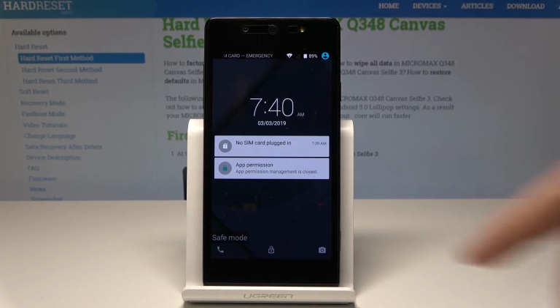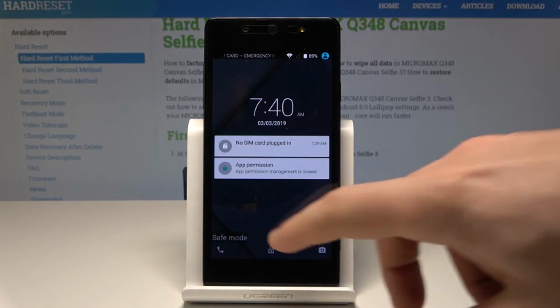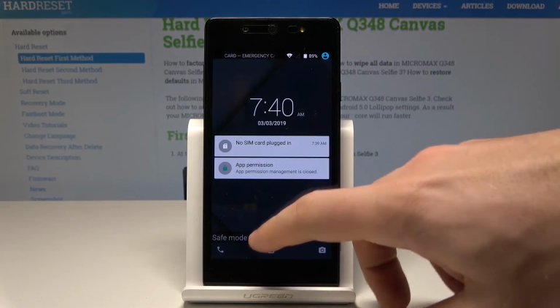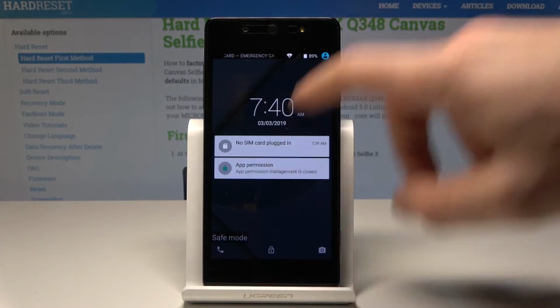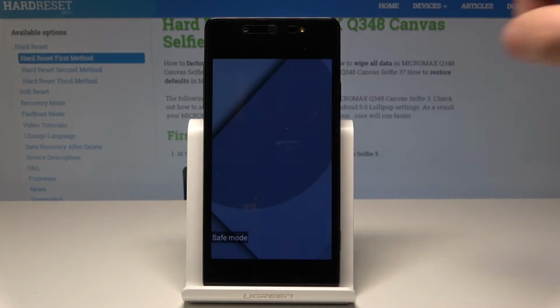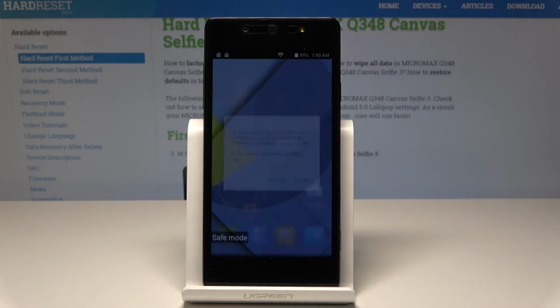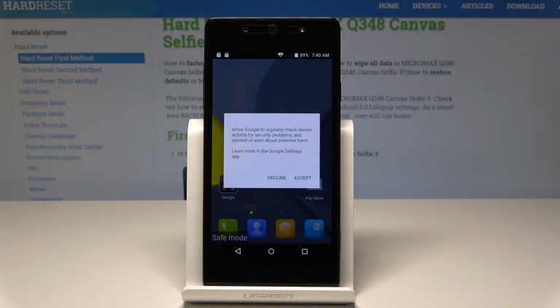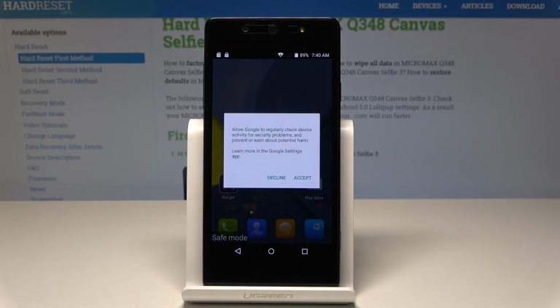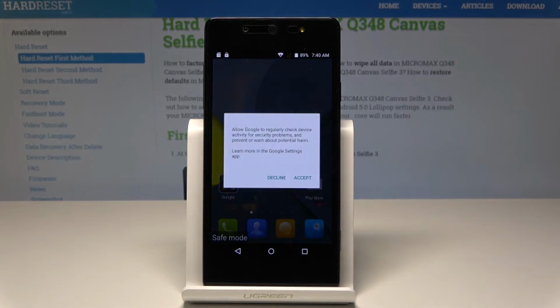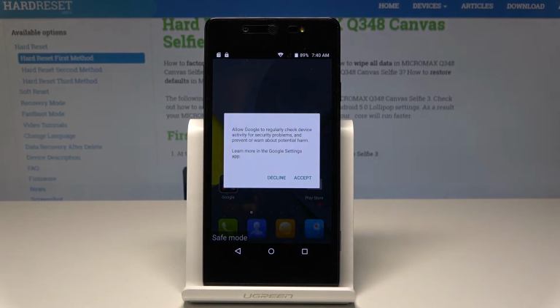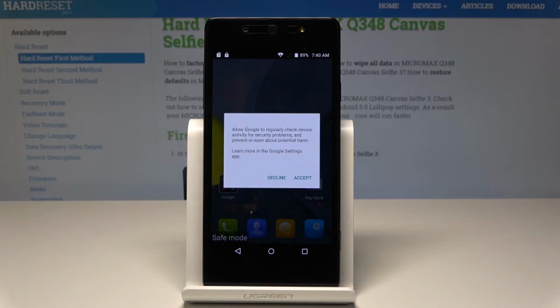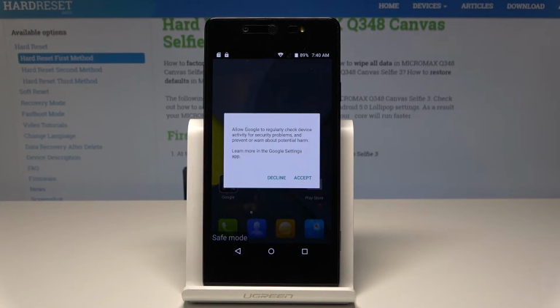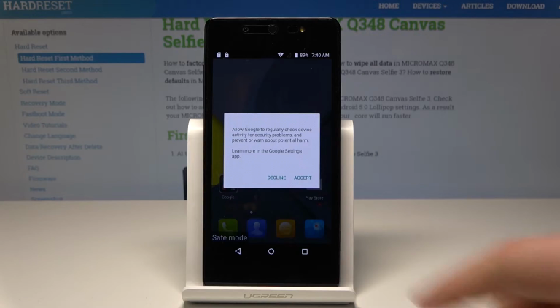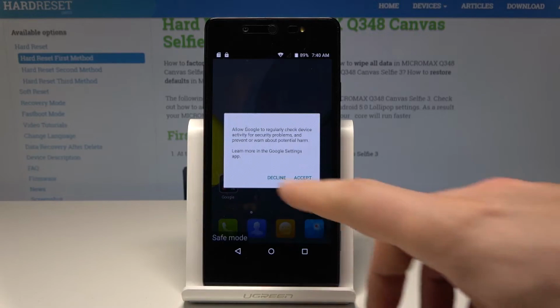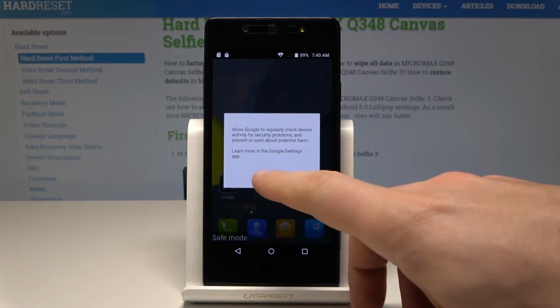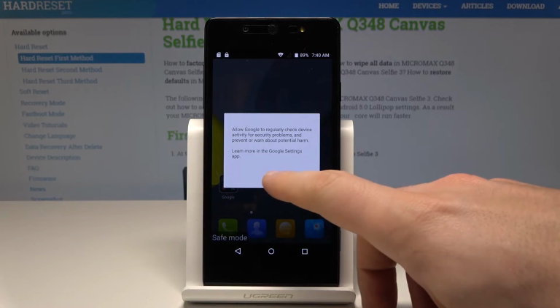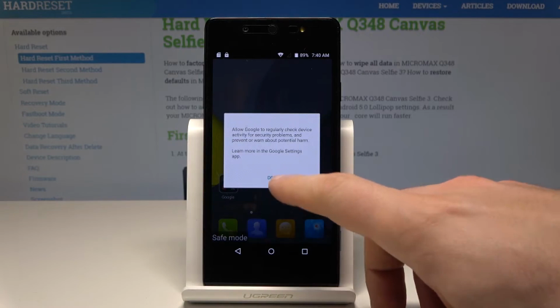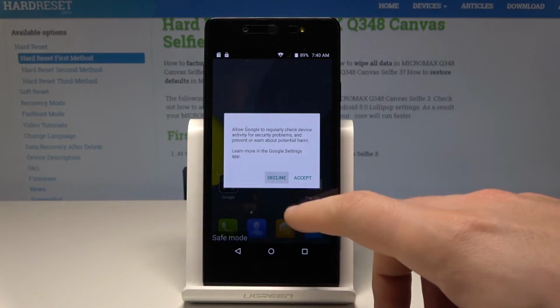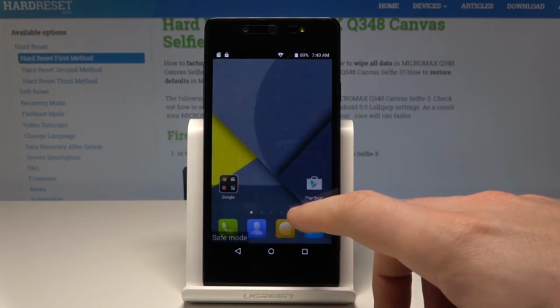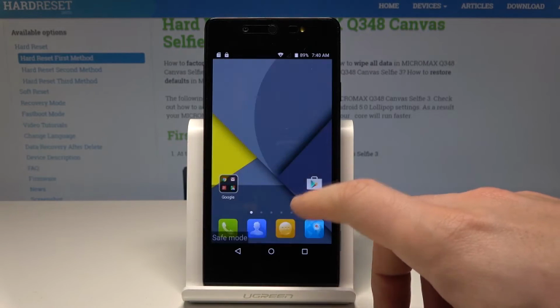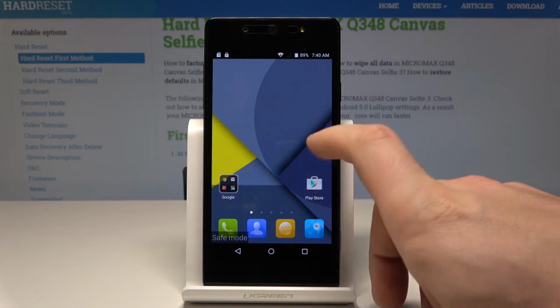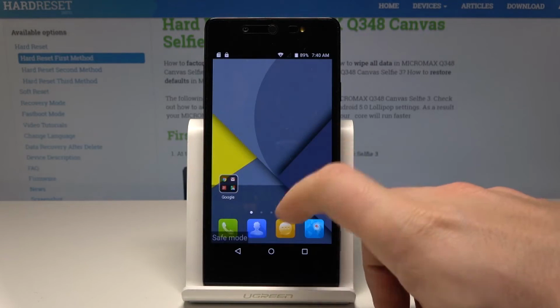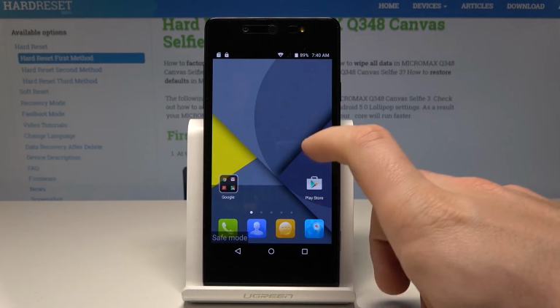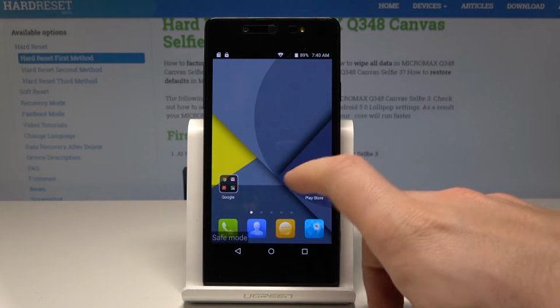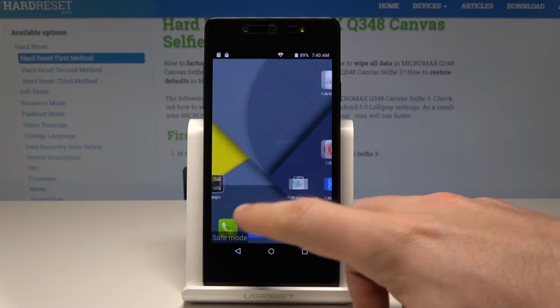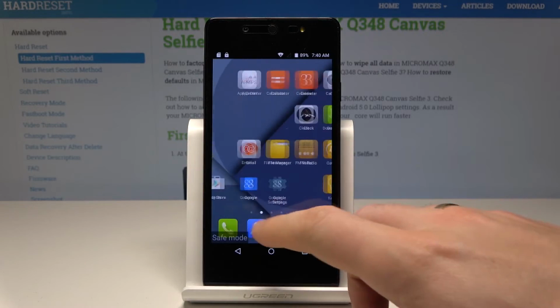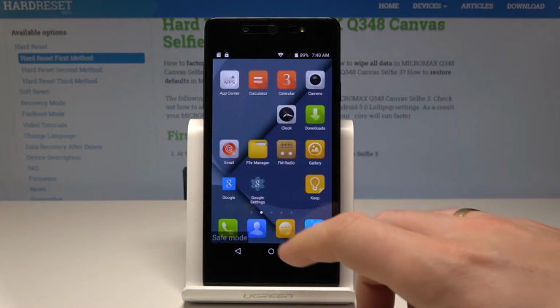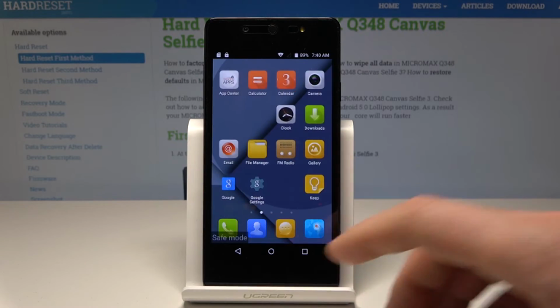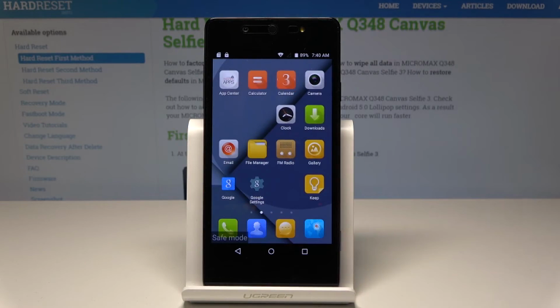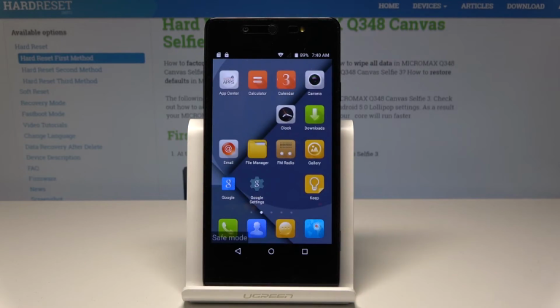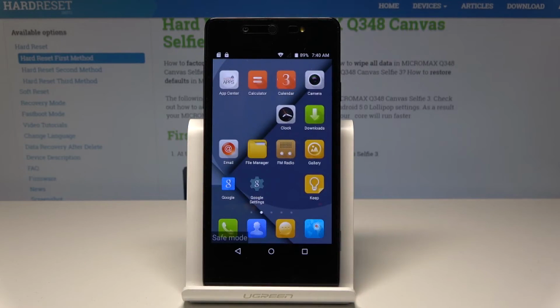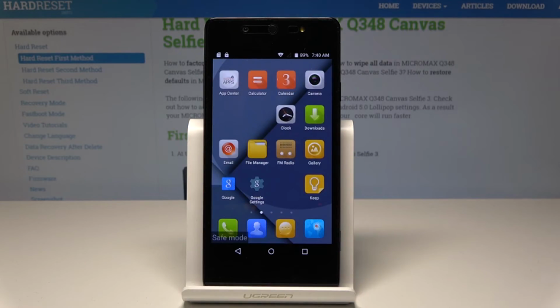Excellent. As you can see, your phone is in safe mode, so you can check out how your device works without the third-party apps.